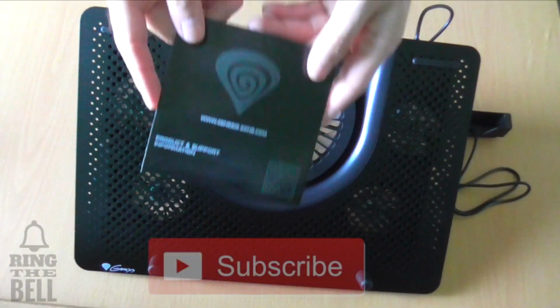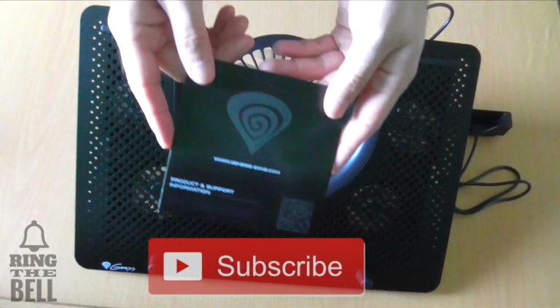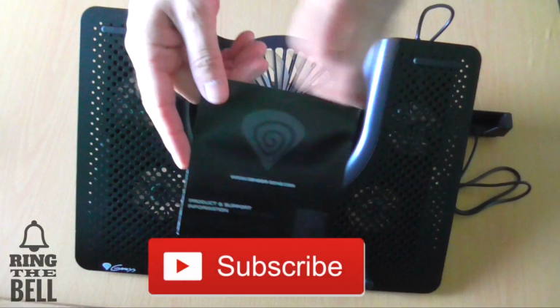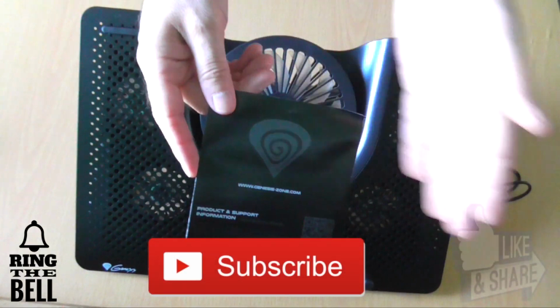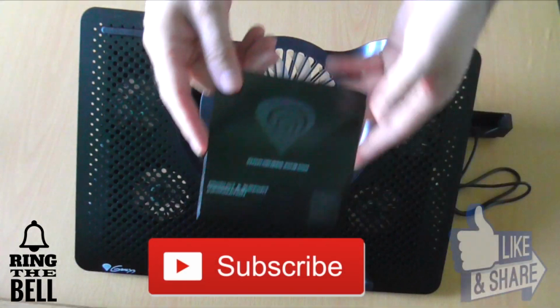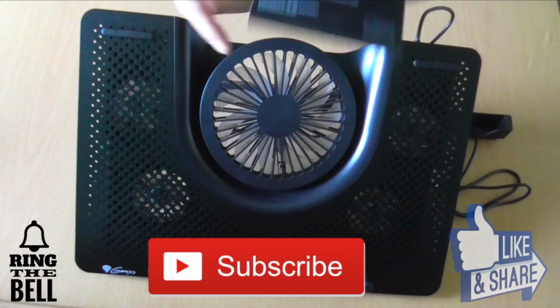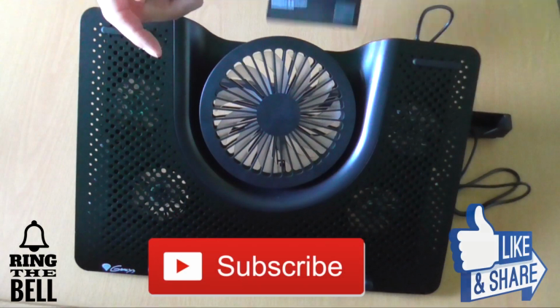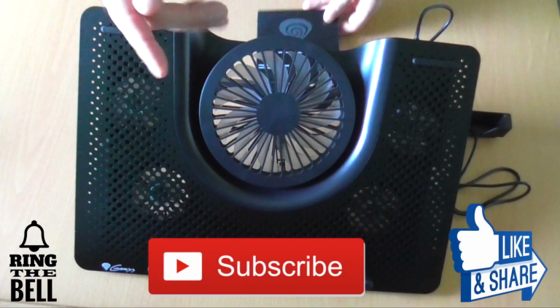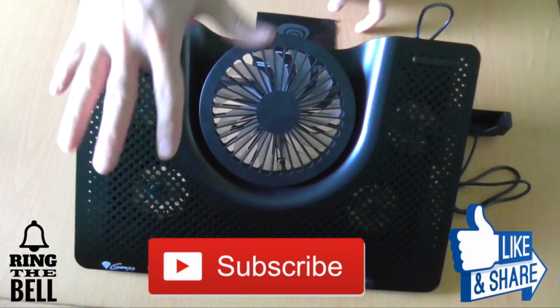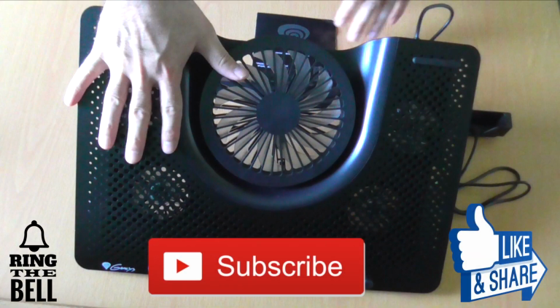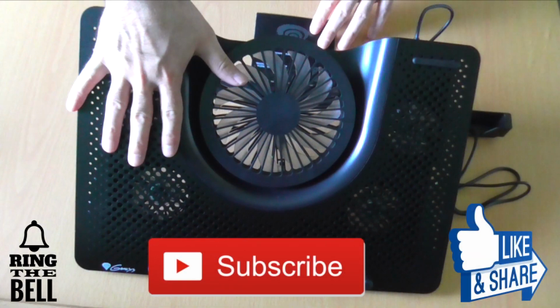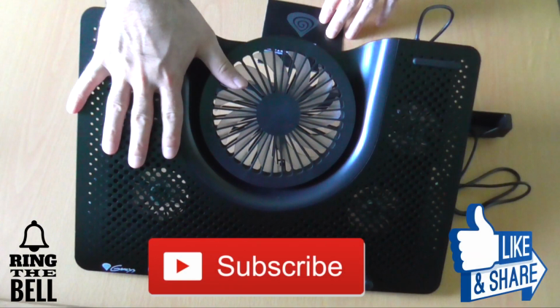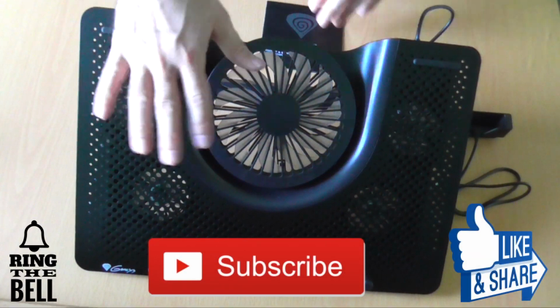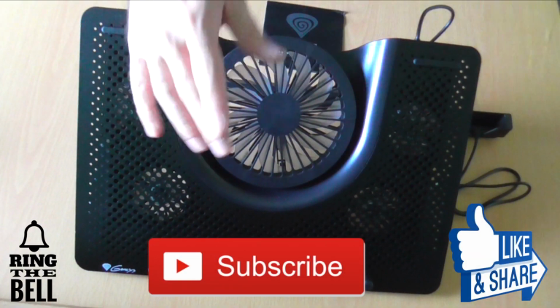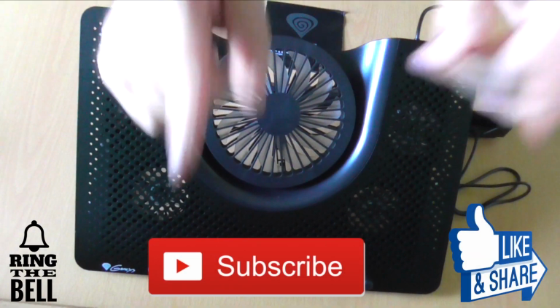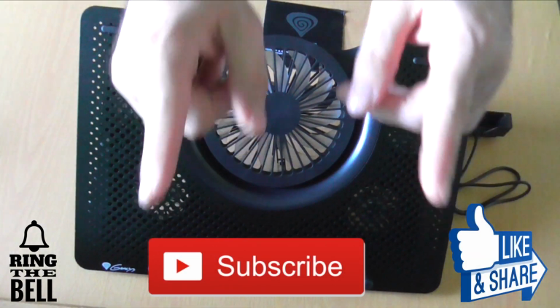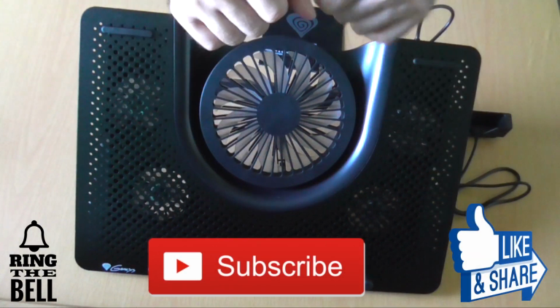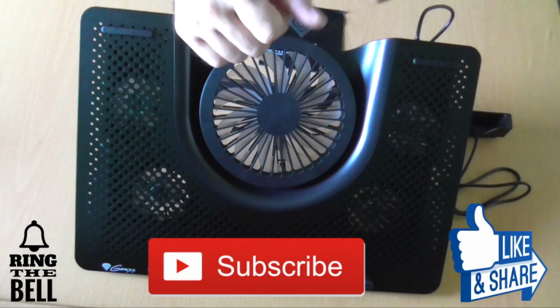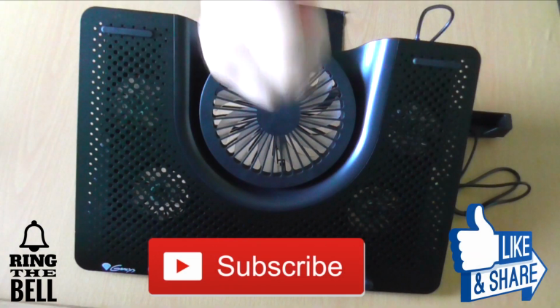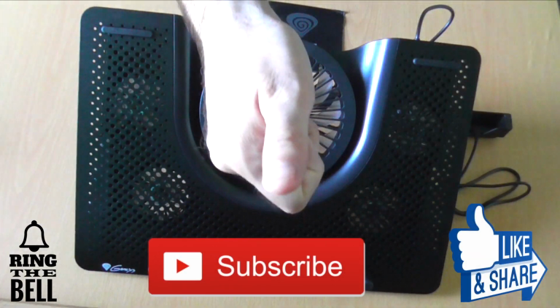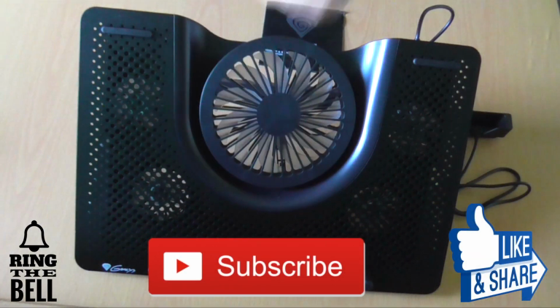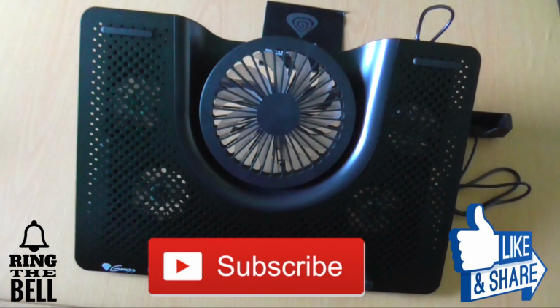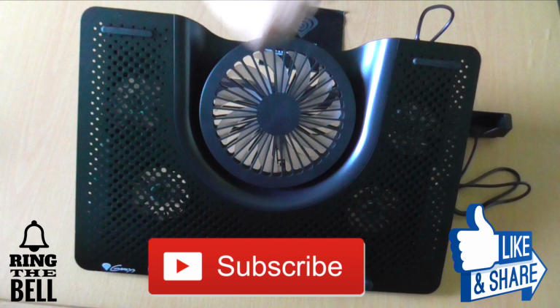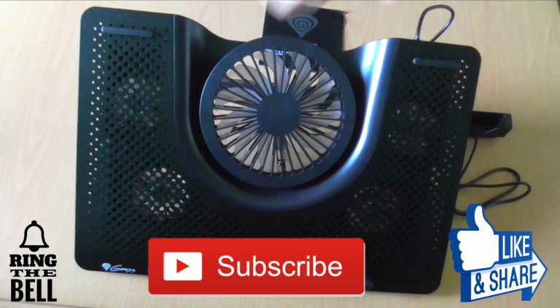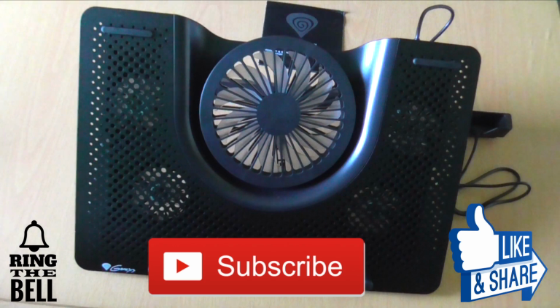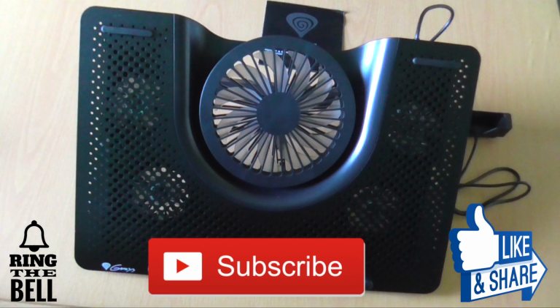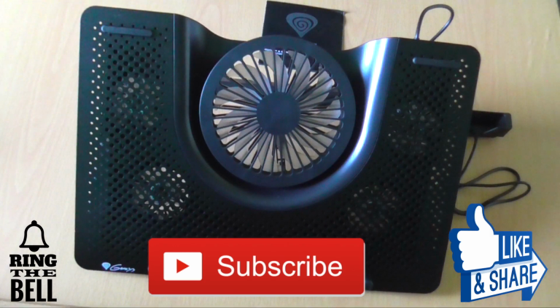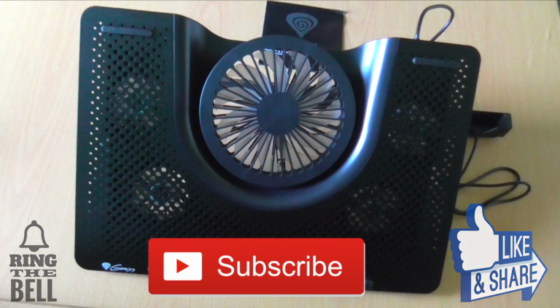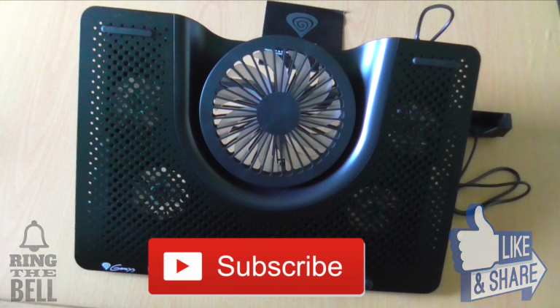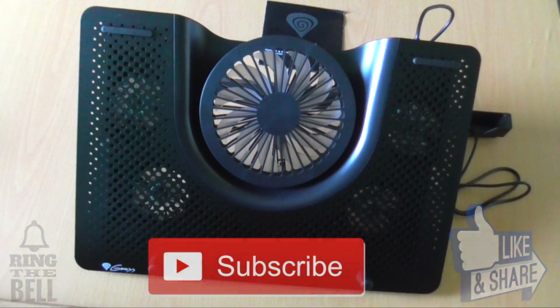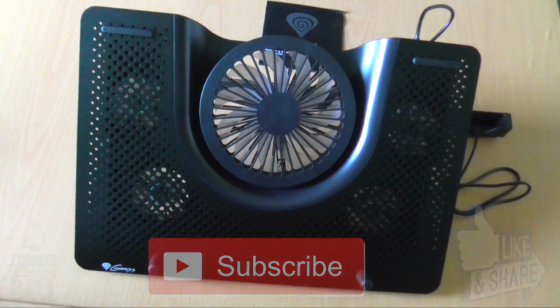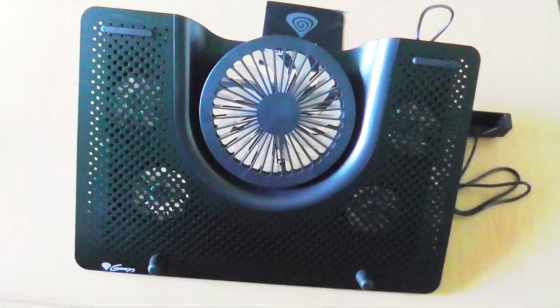This was the unboxing of the Oxid 550 by Genesis. Feel free to subscribe and like, and as always from Adextech — thank you for watching!